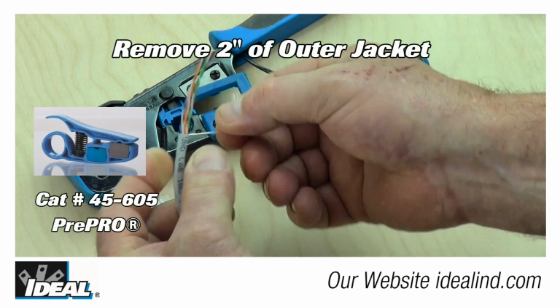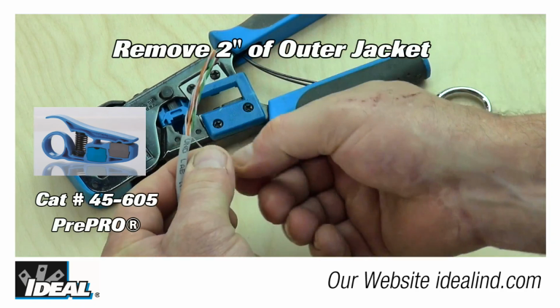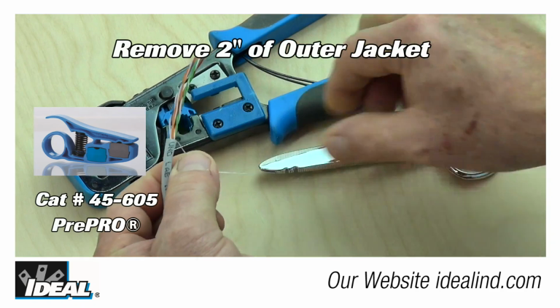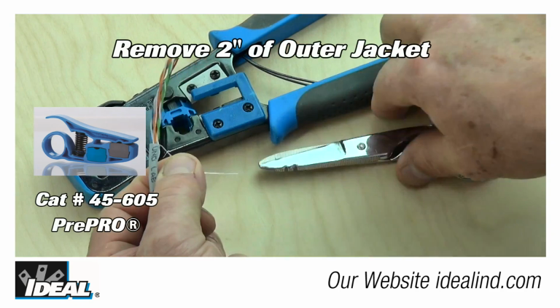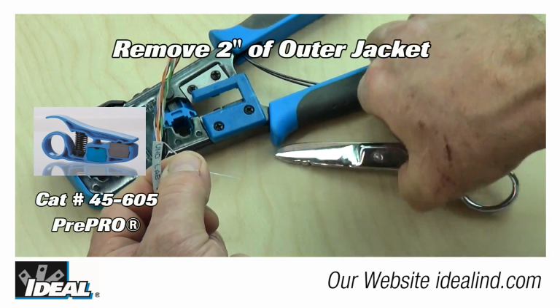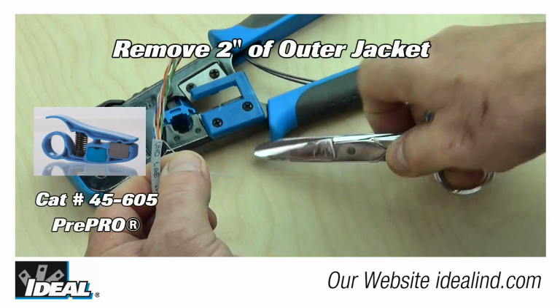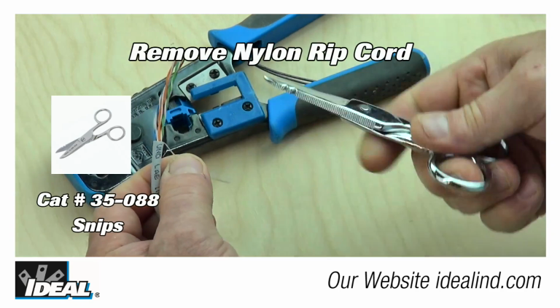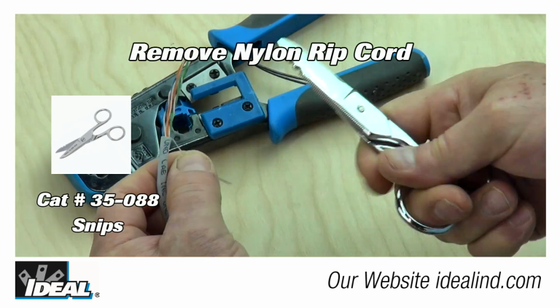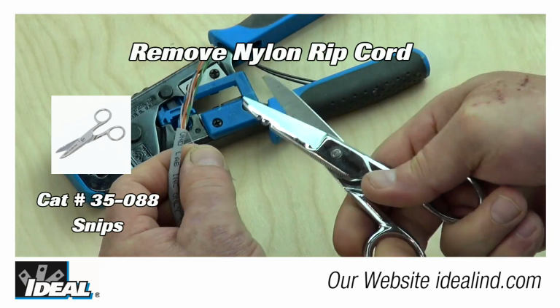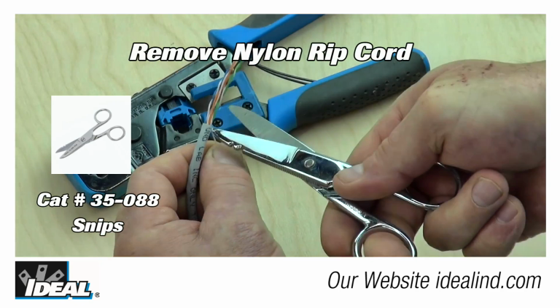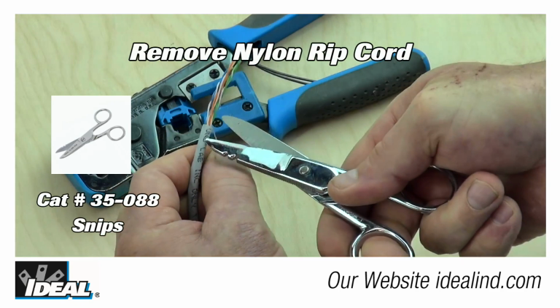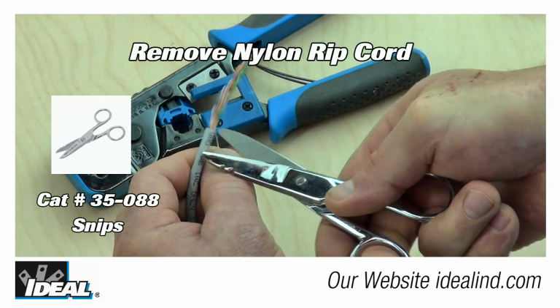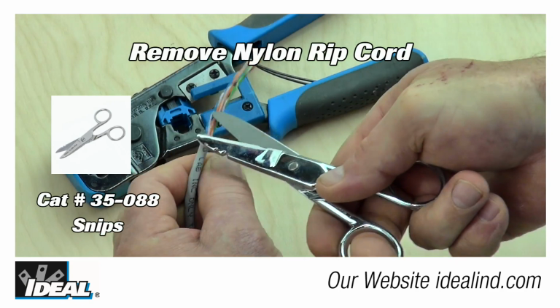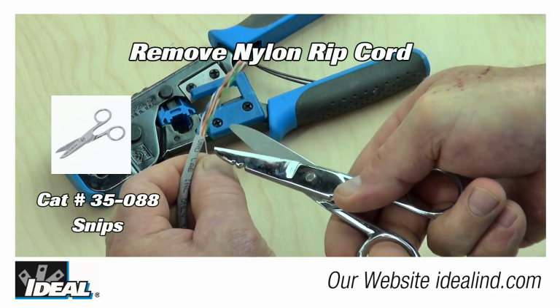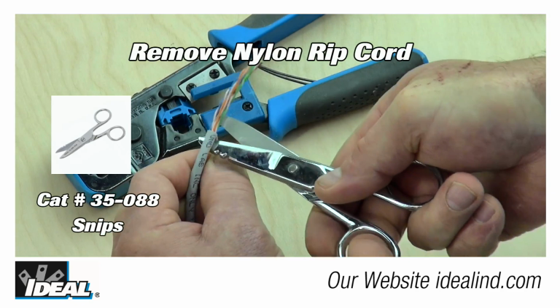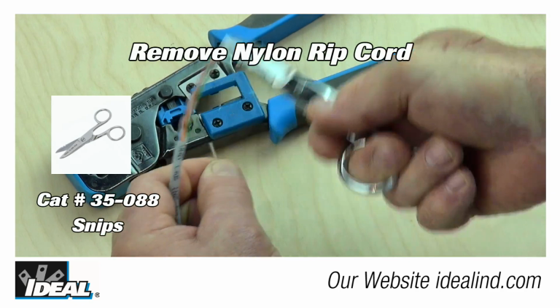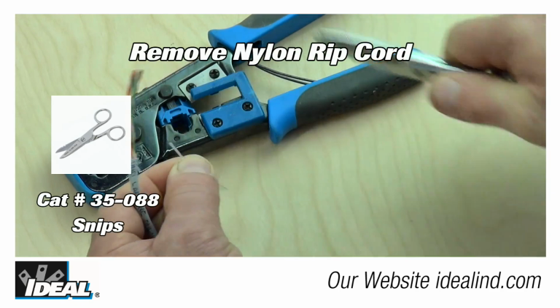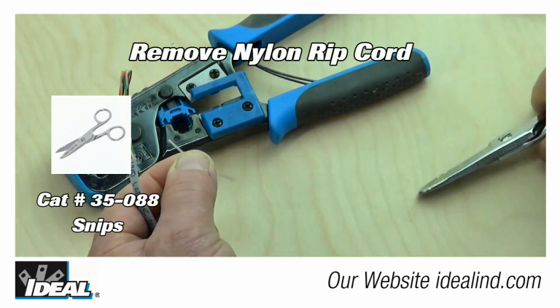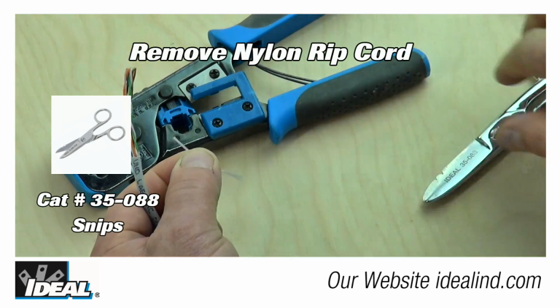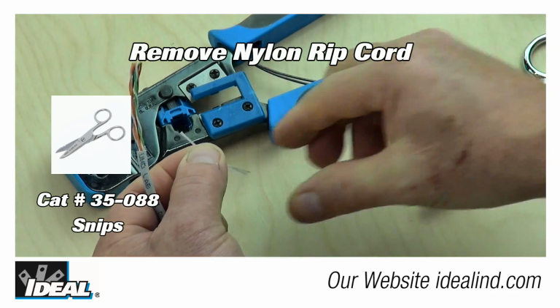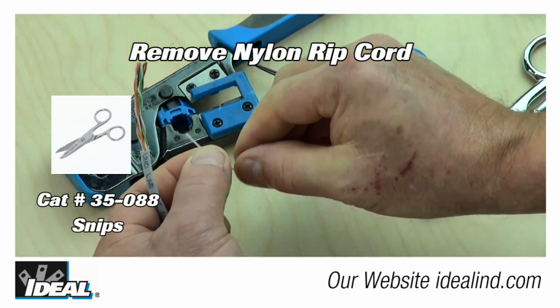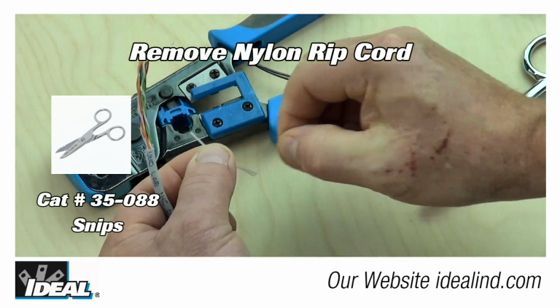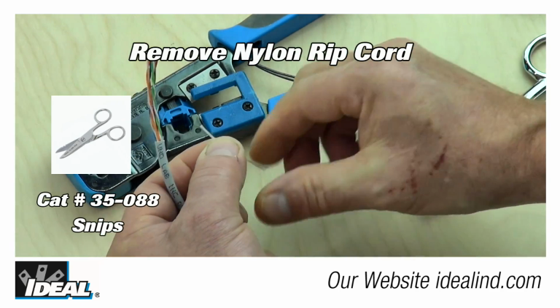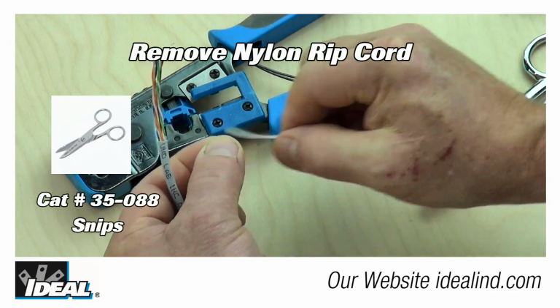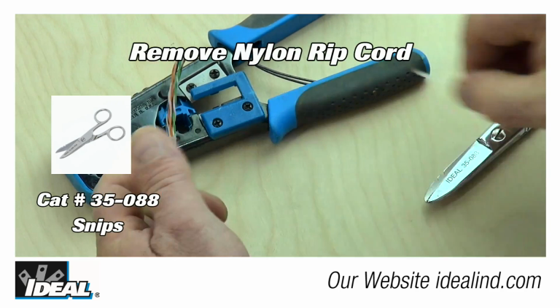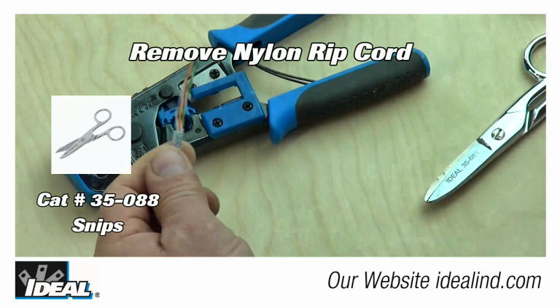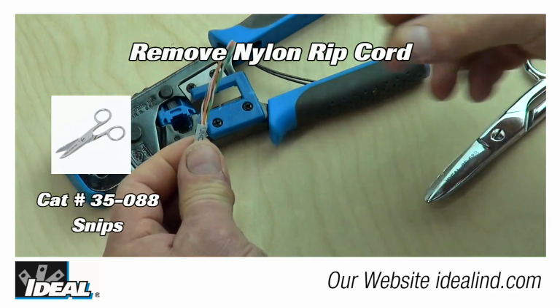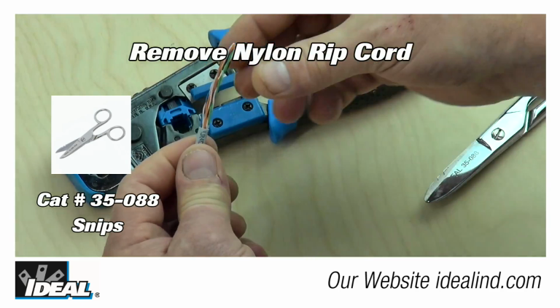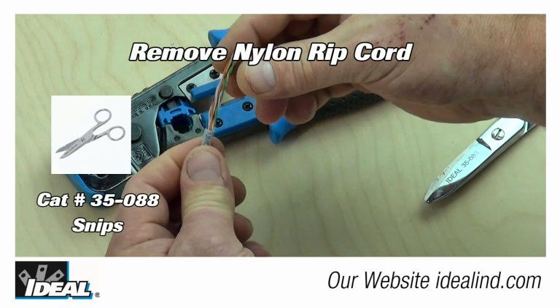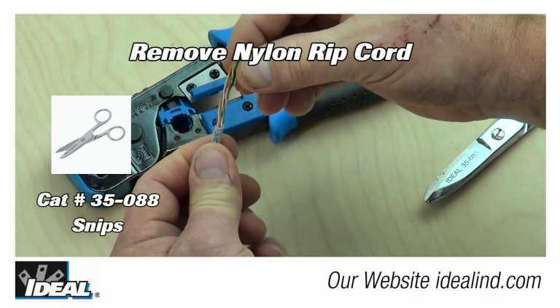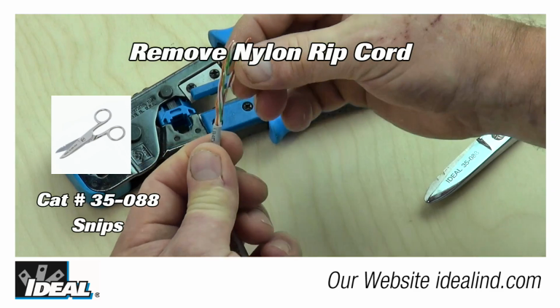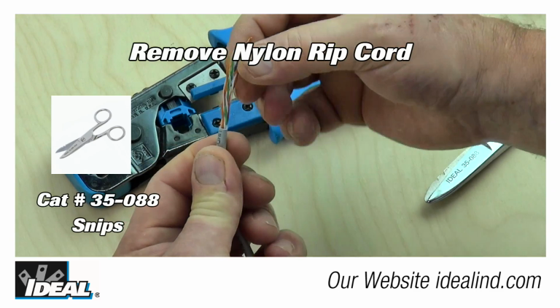To do this, remove approximately 2 inches of the outer jacketing and trim and remove the nylon ripcord.